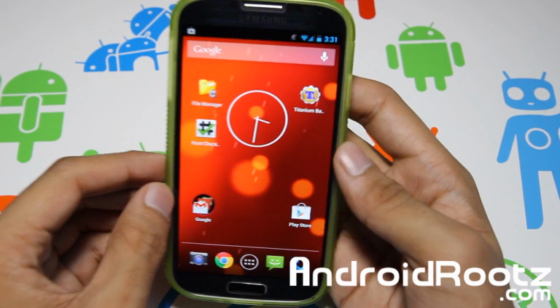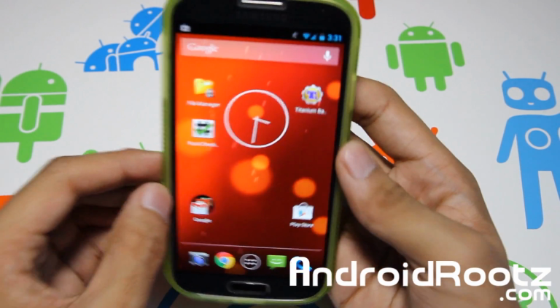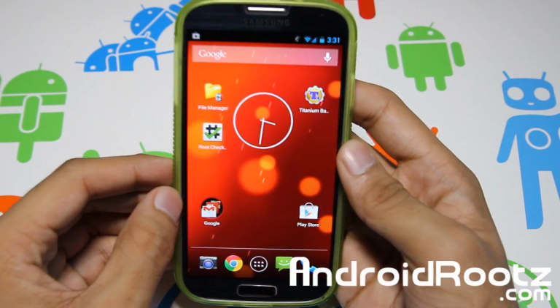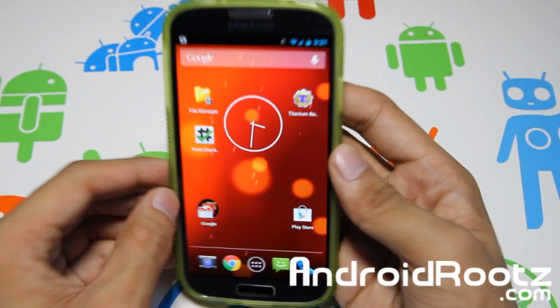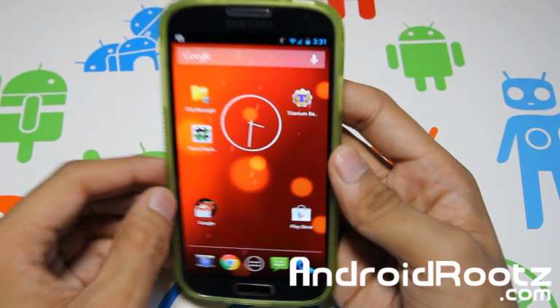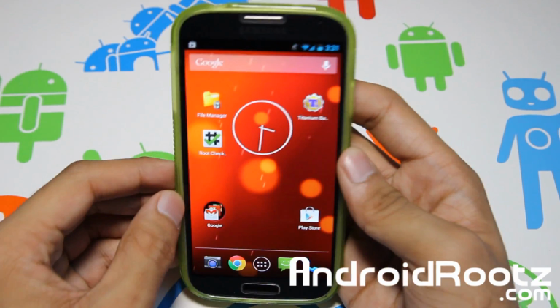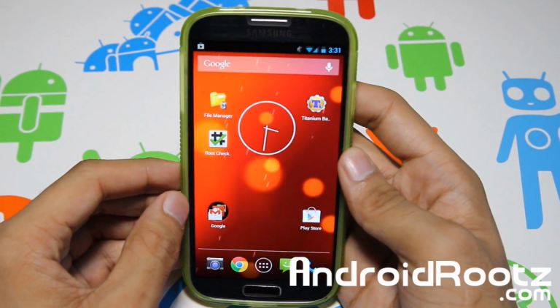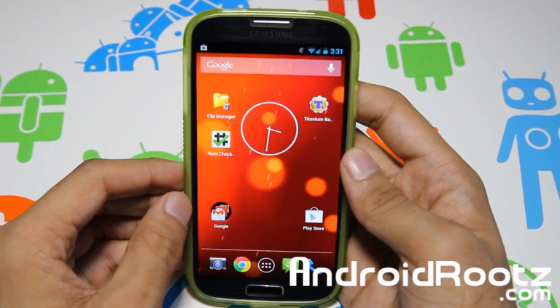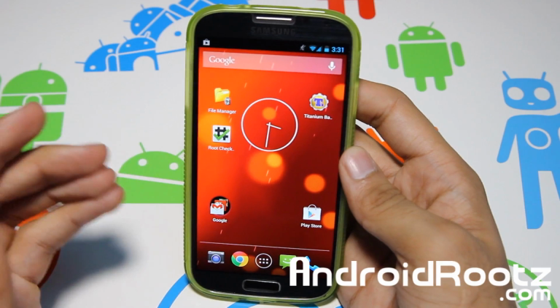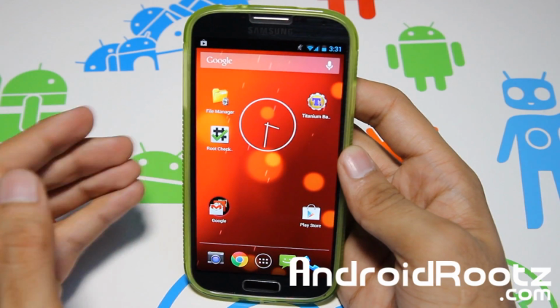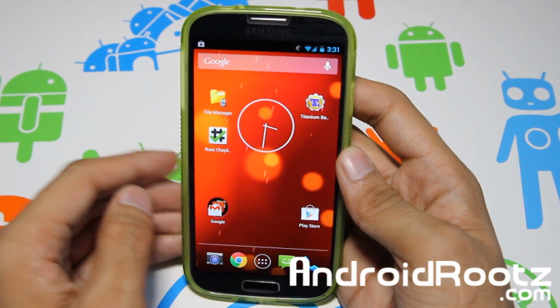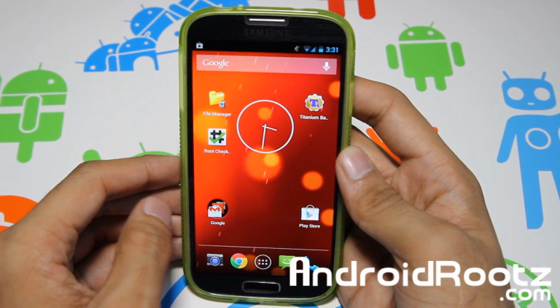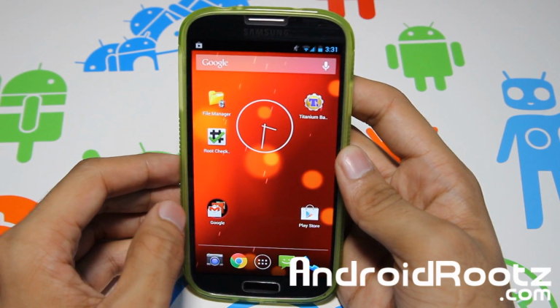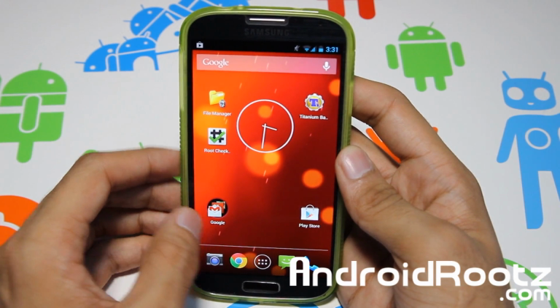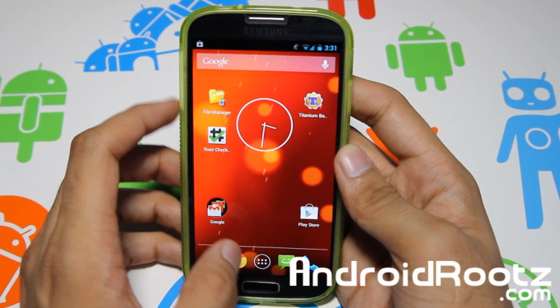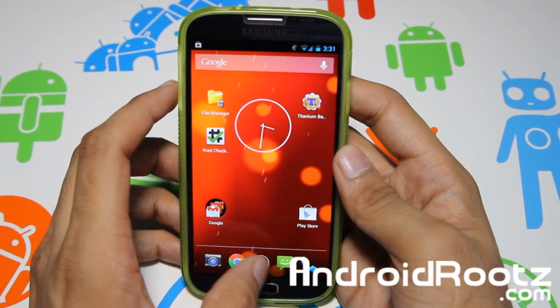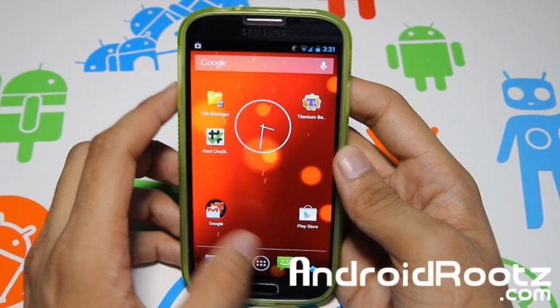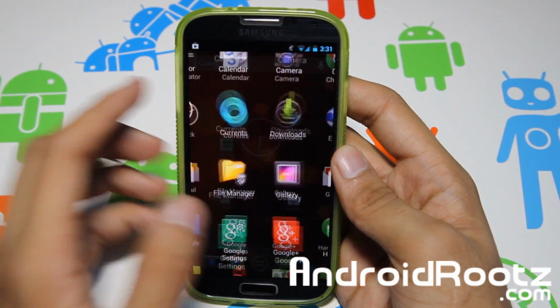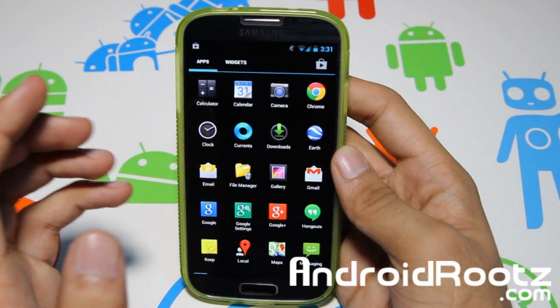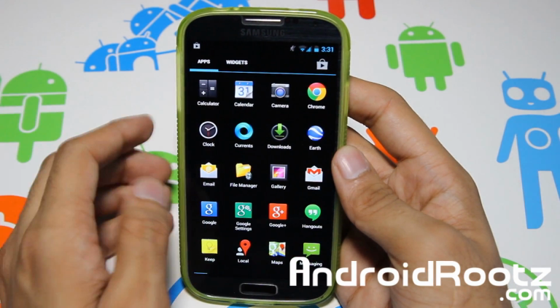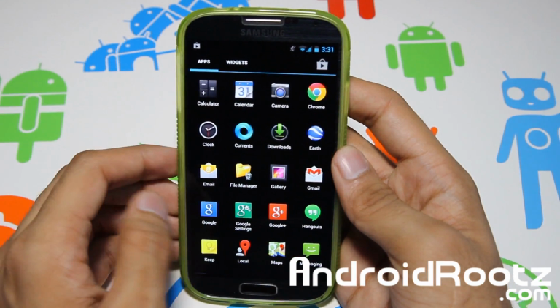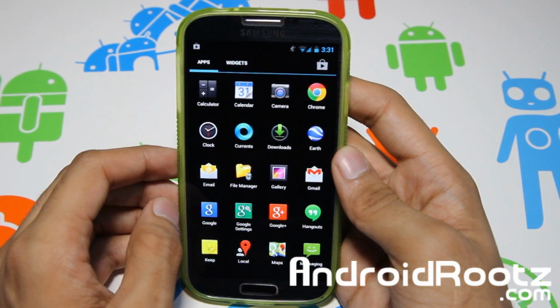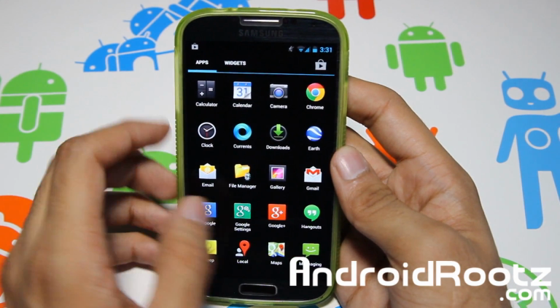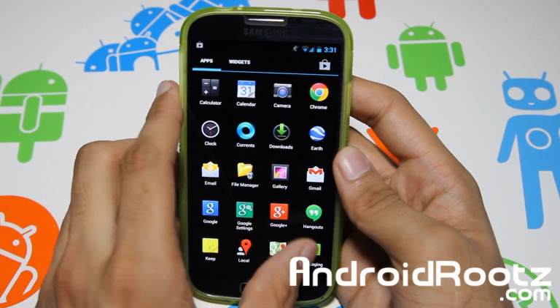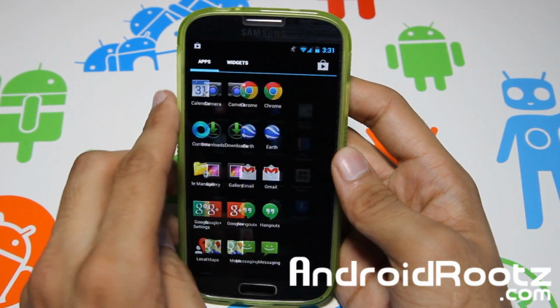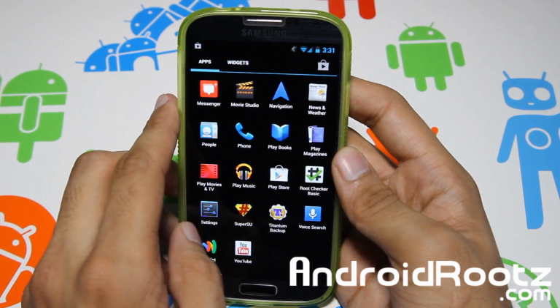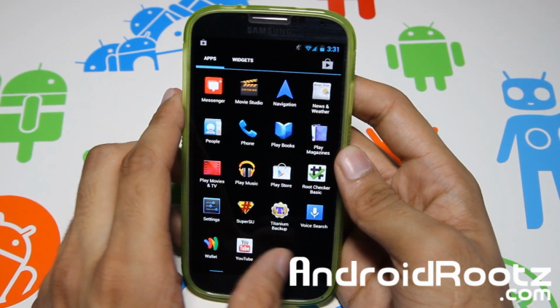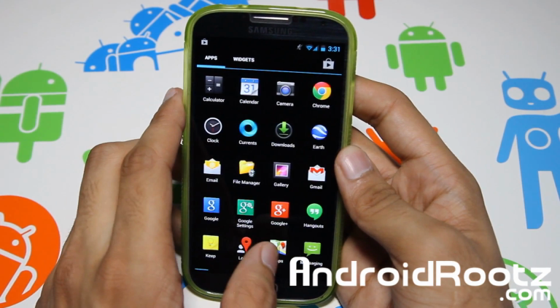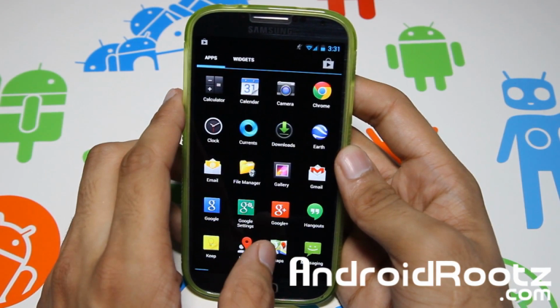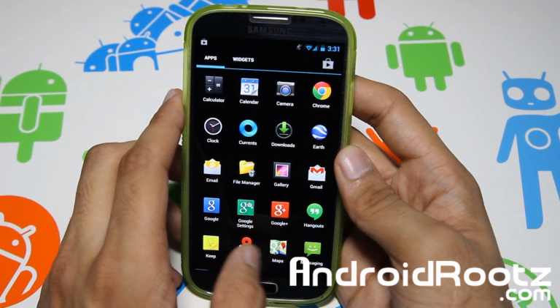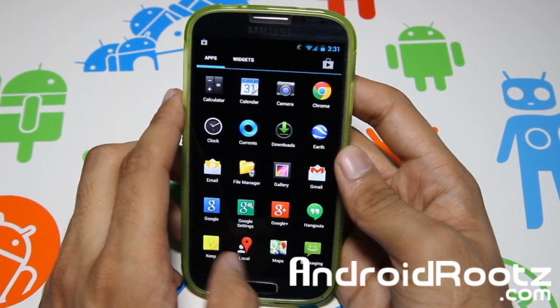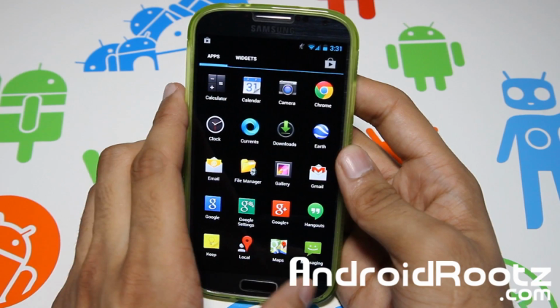This is the ROM from the Google Play Edition Galaxy S4 variants. And this one is actually leaked and has 4.3 features, which is pretty cool.